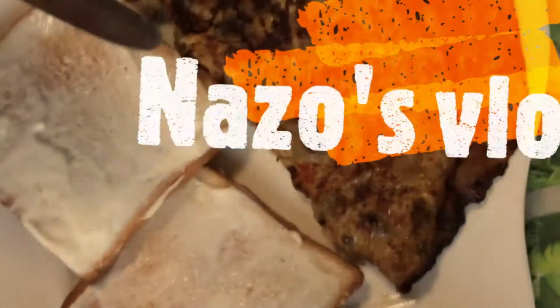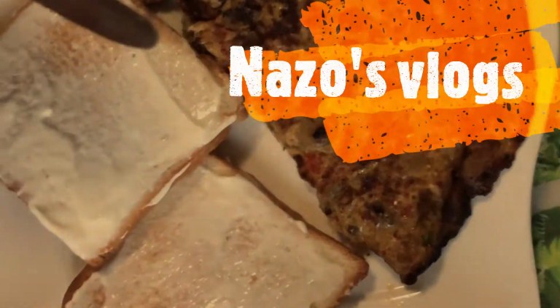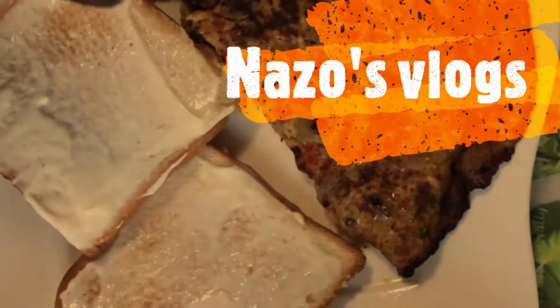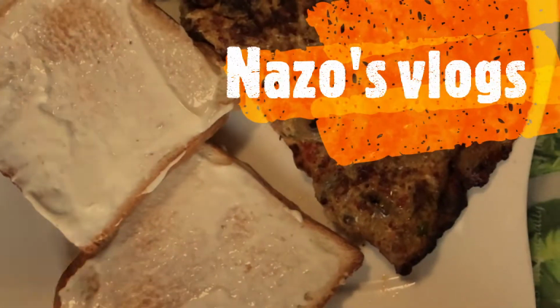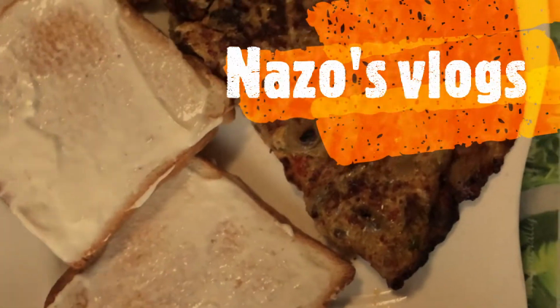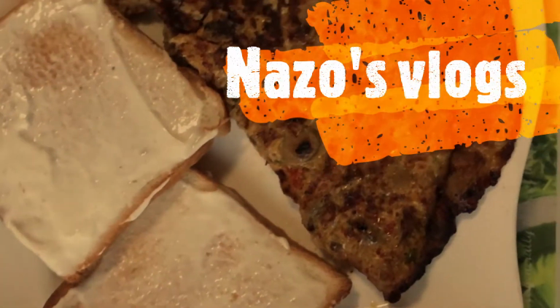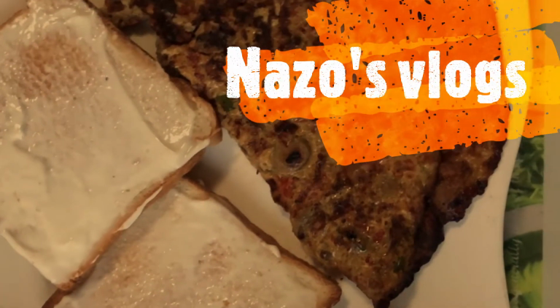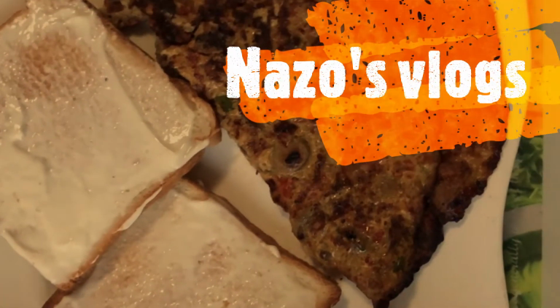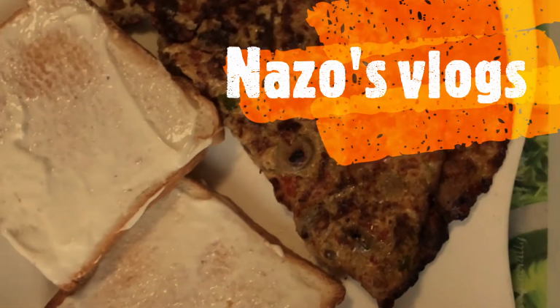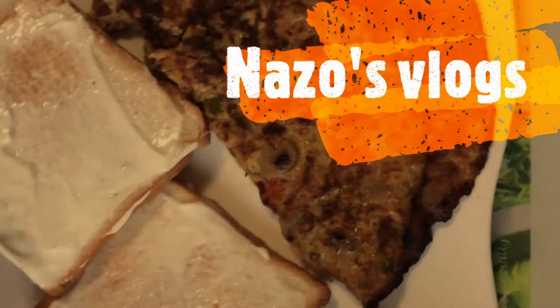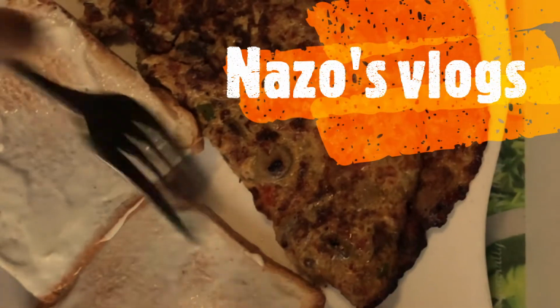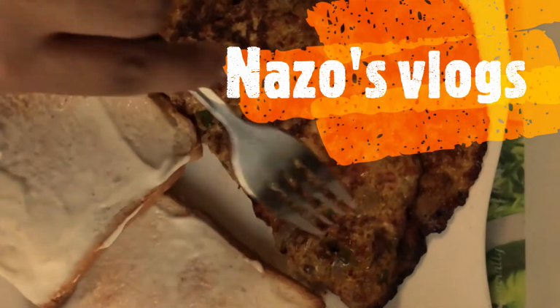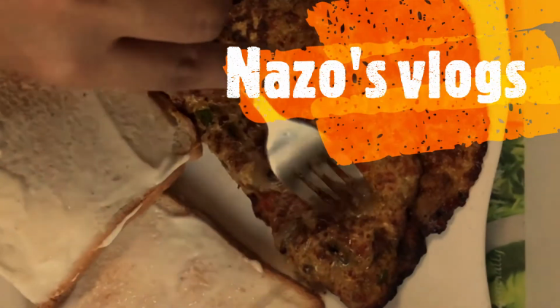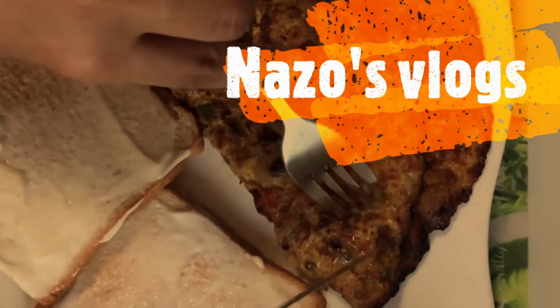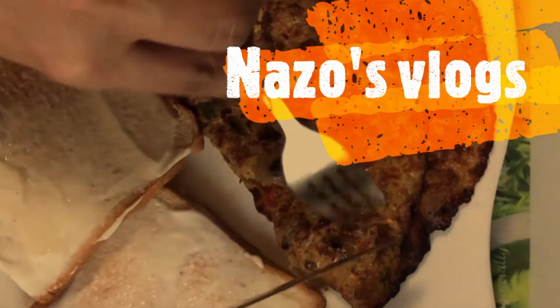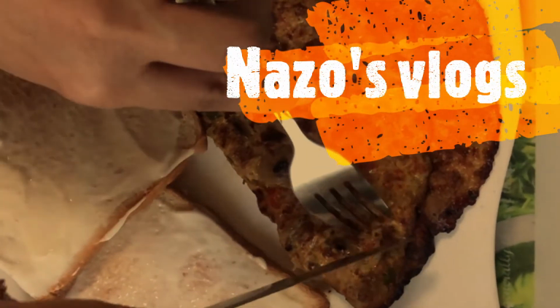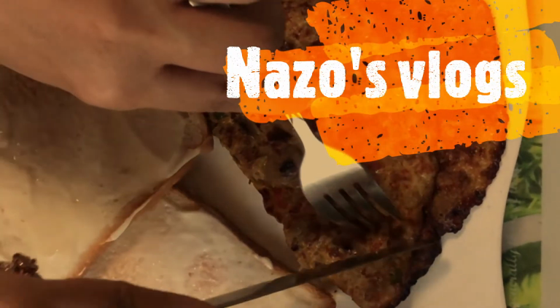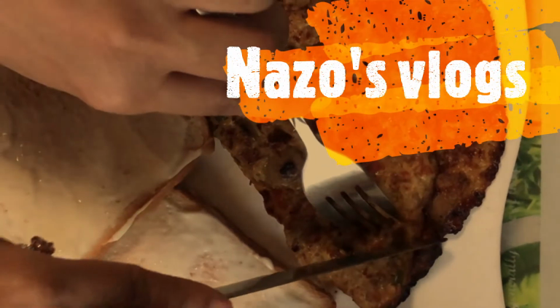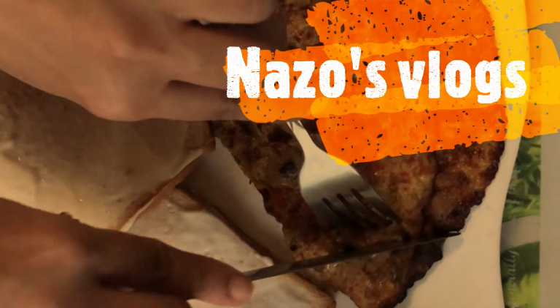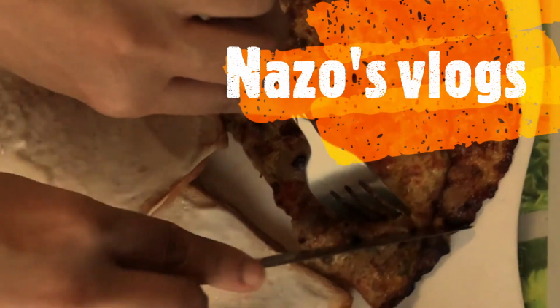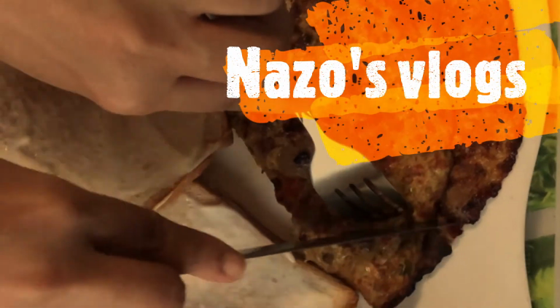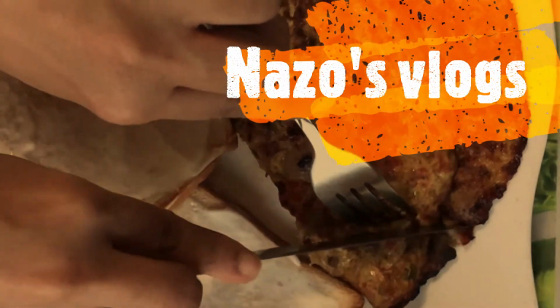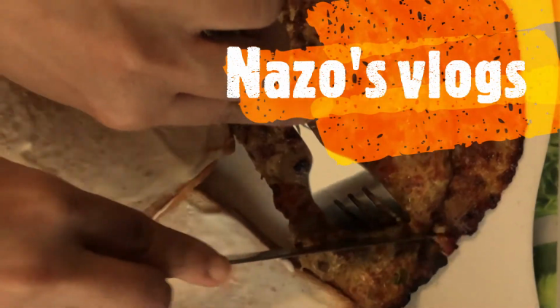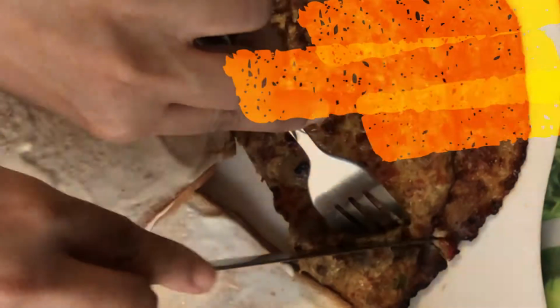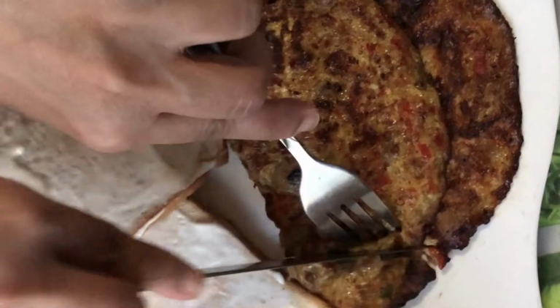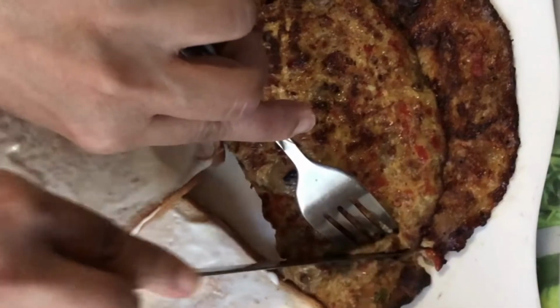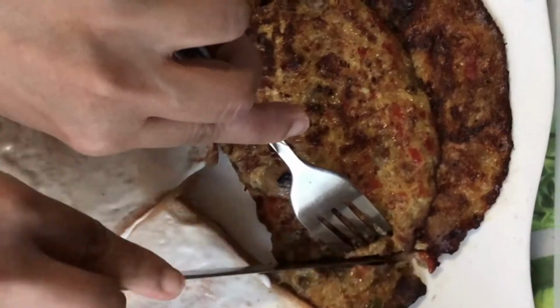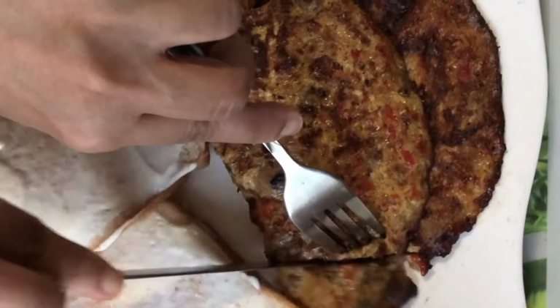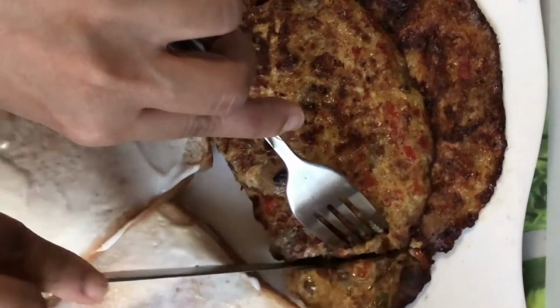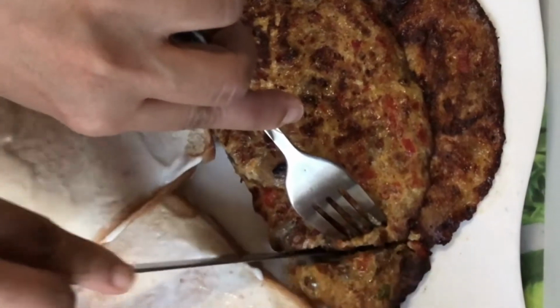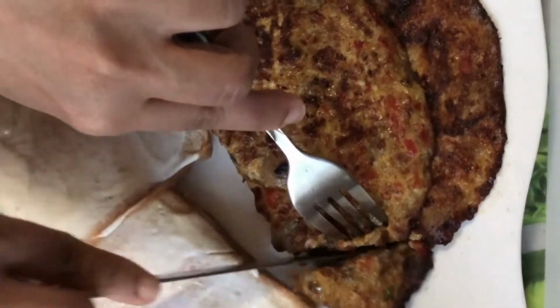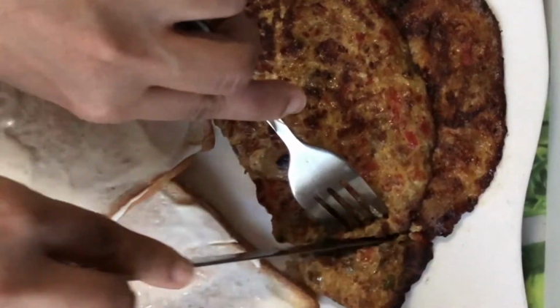Assalamu alaikum all, and hey everyone, welcome again to my channel Nazu's Vlogs. This is Nazia with you.